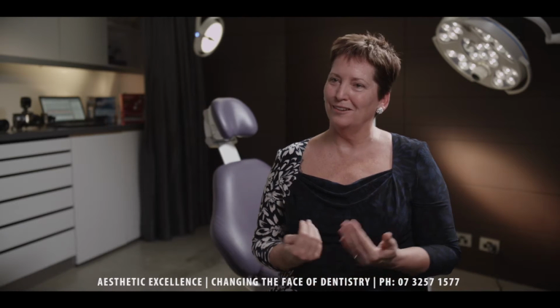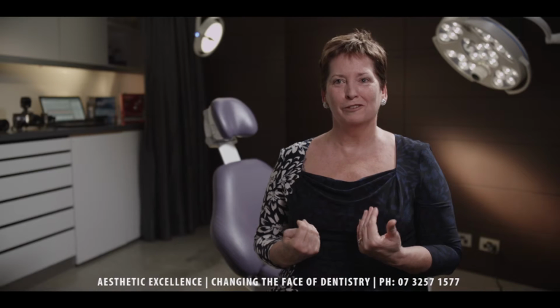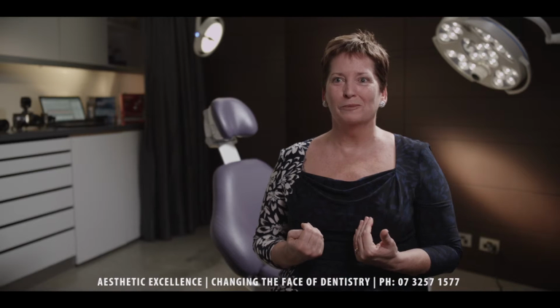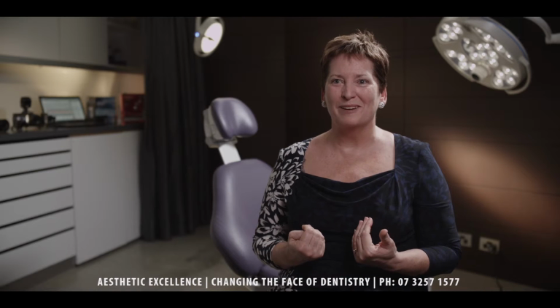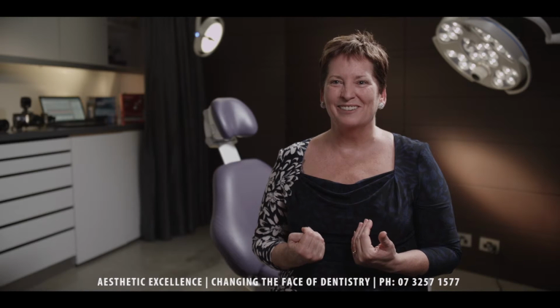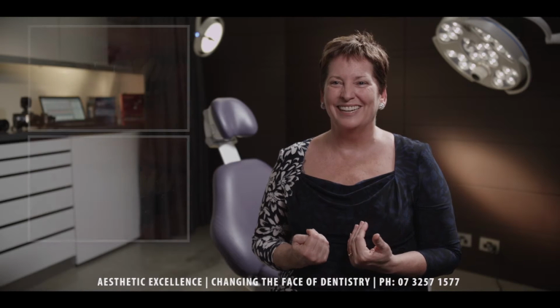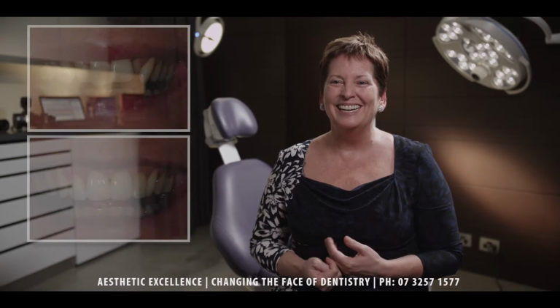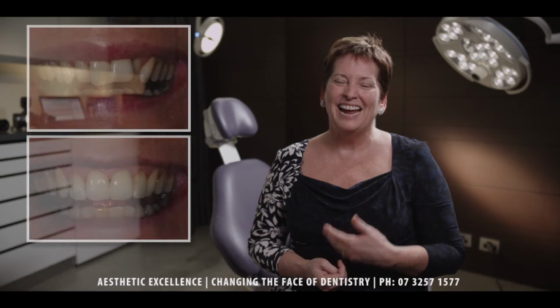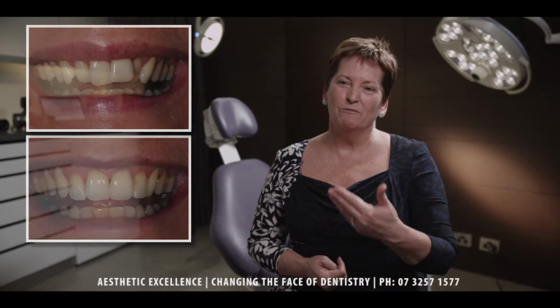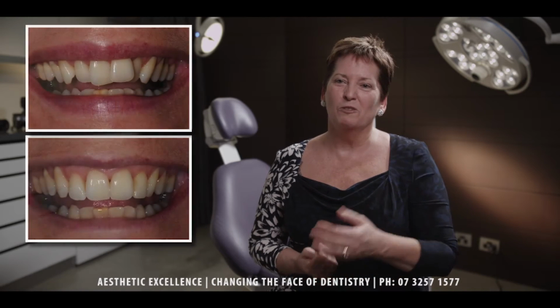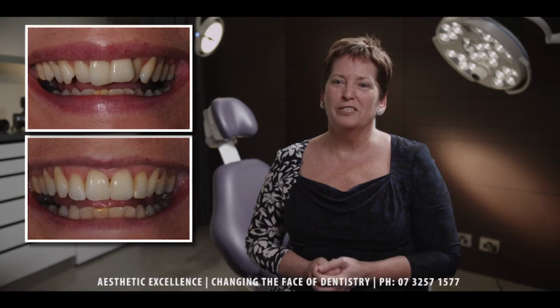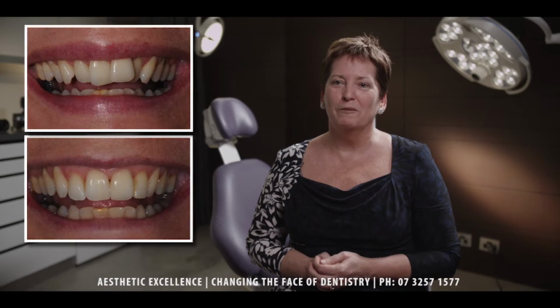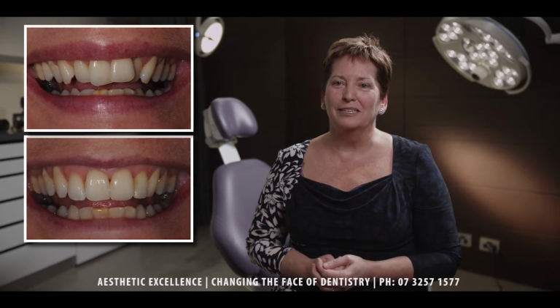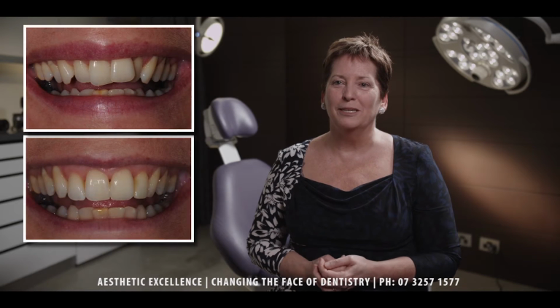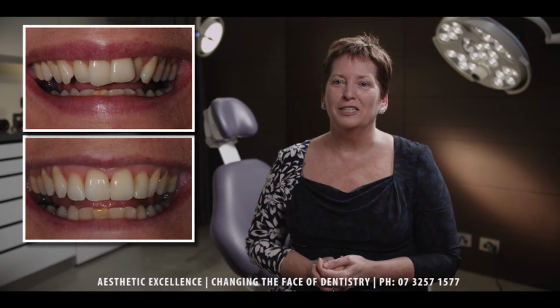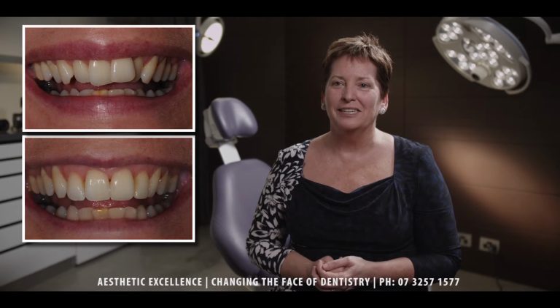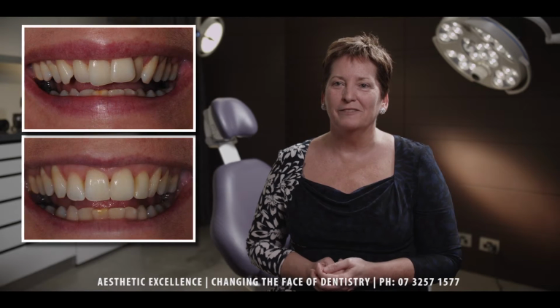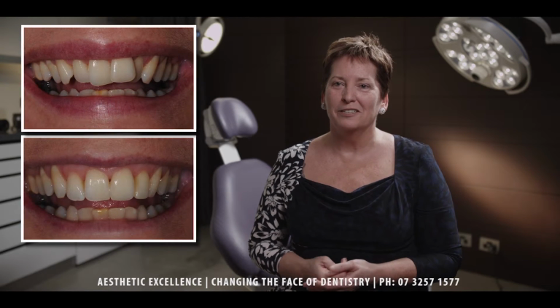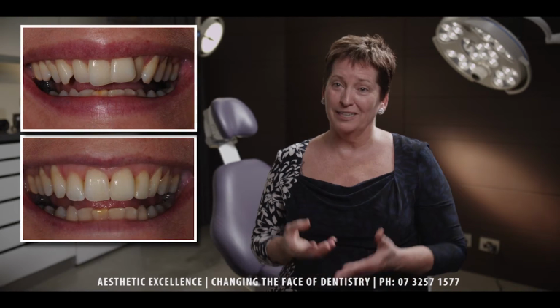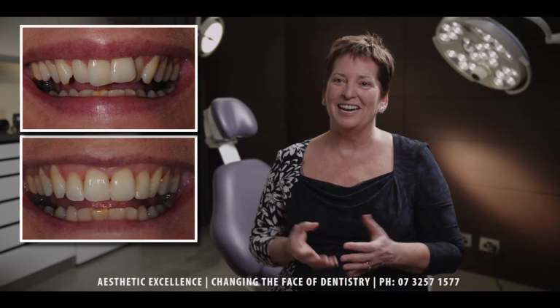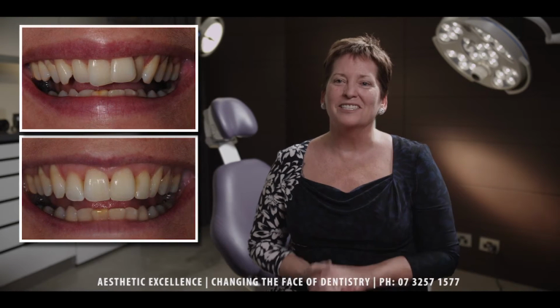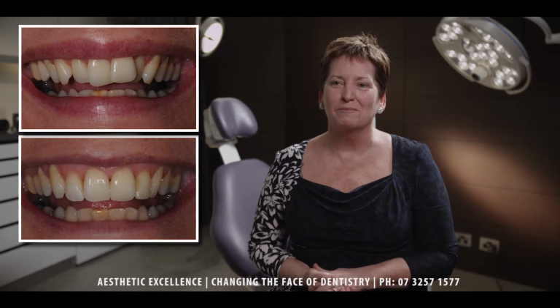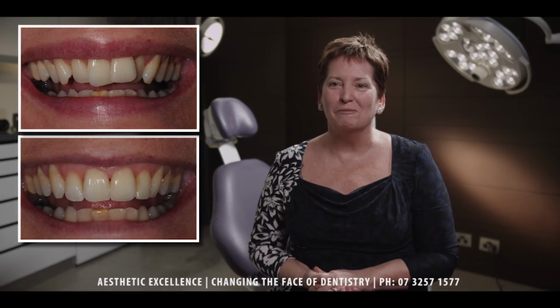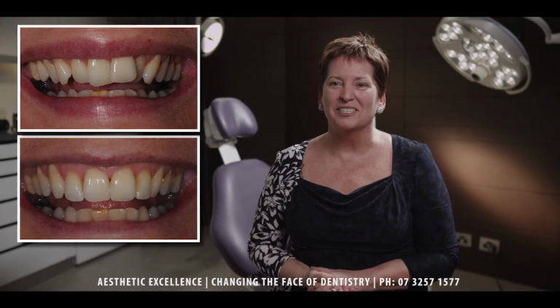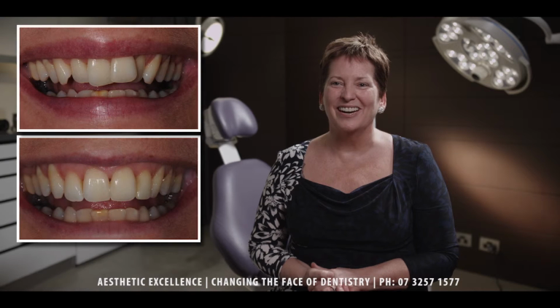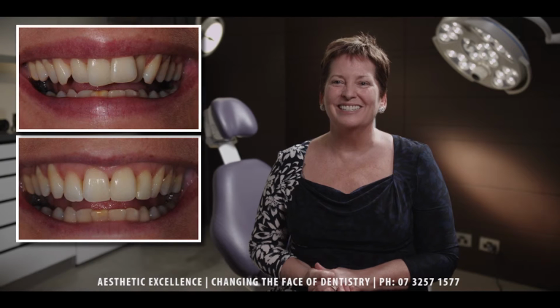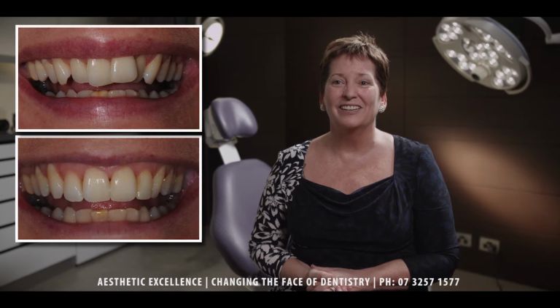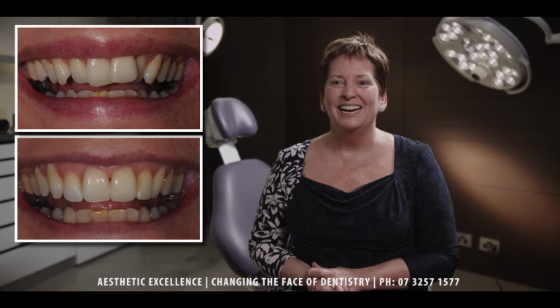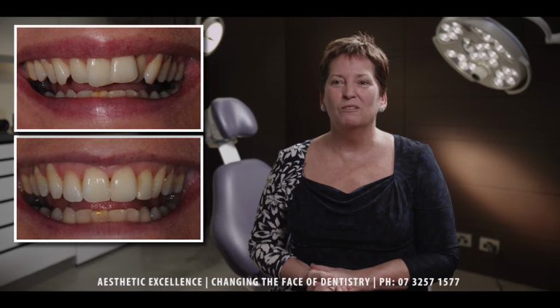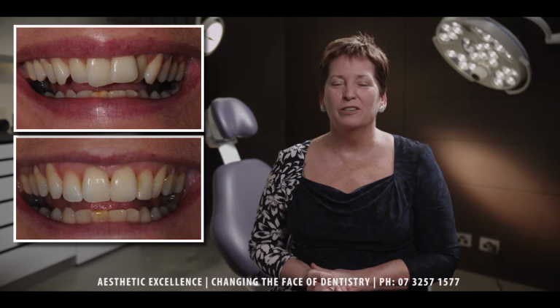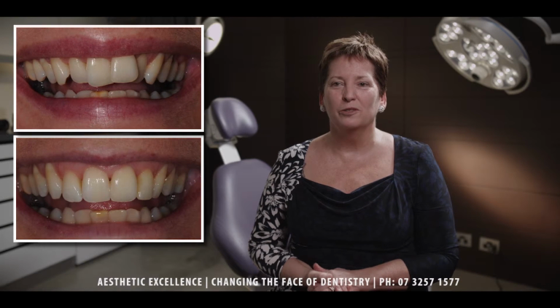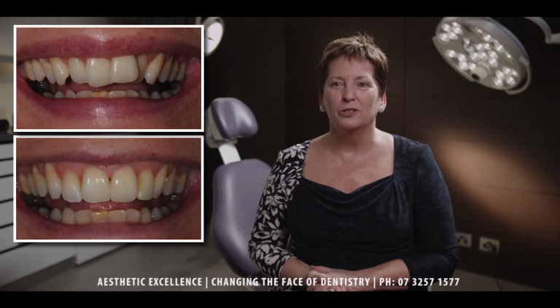It really gives people just that 'I feel good about myself again' feeling, and we always throw in a little bleaching at the end to really enhance their smile, which is great. So it's a wonderful tool.